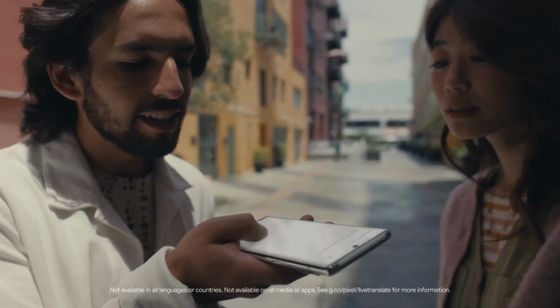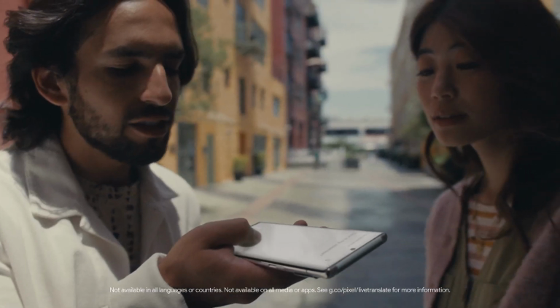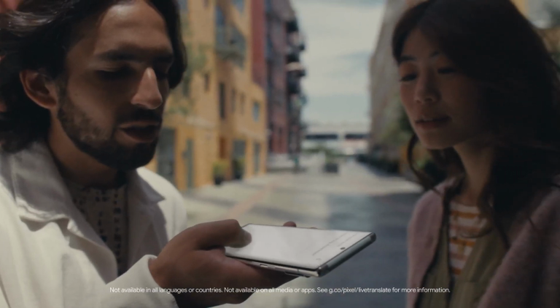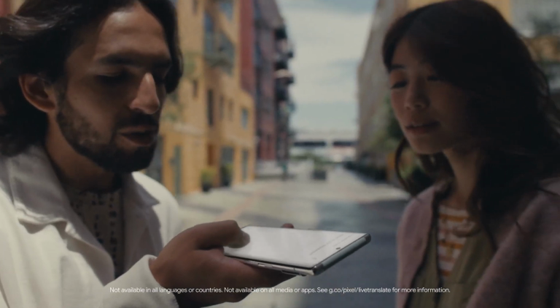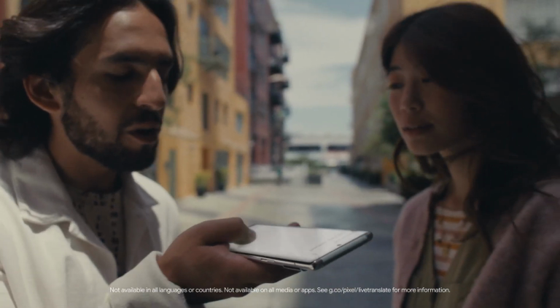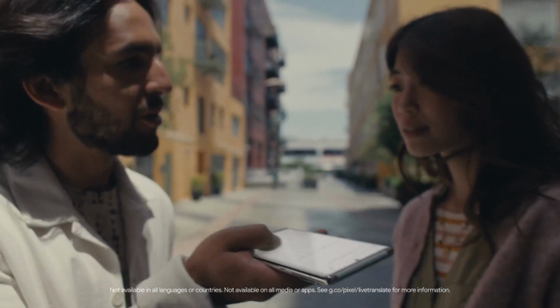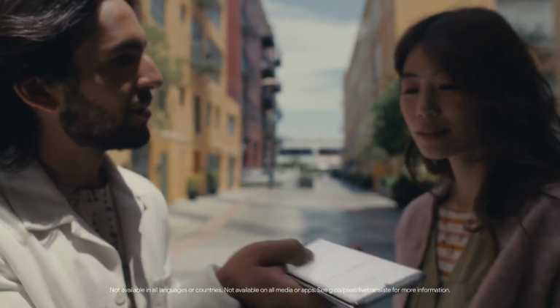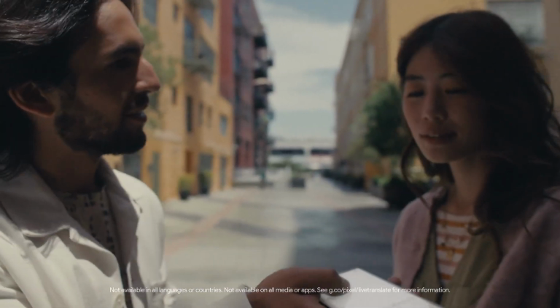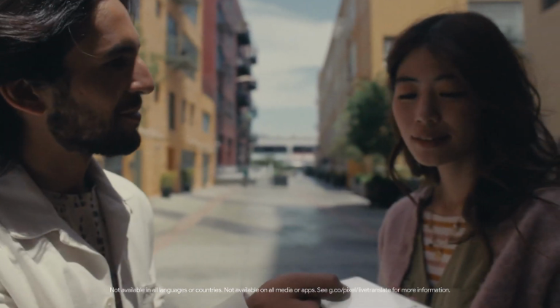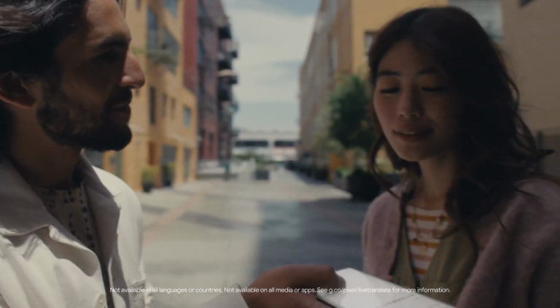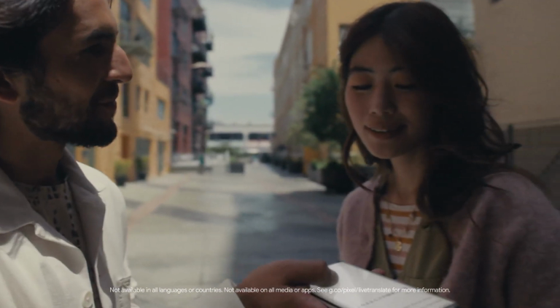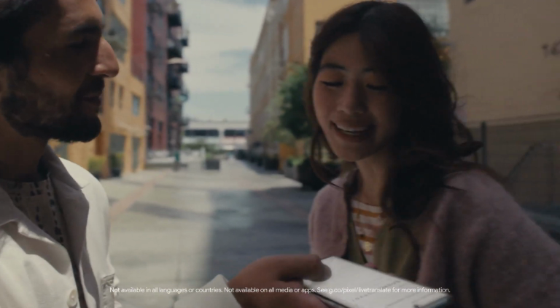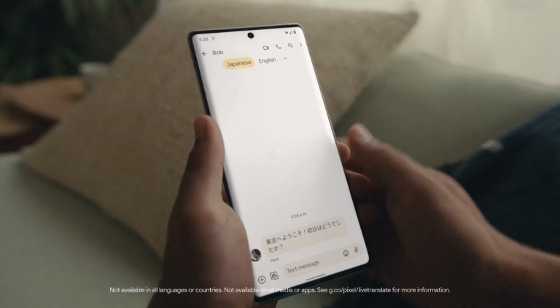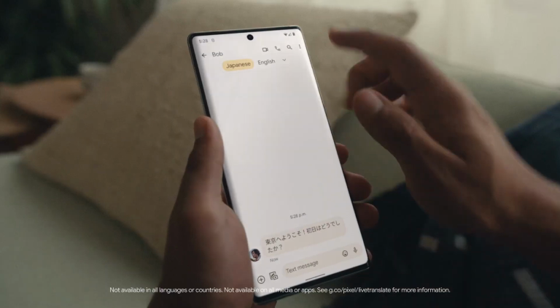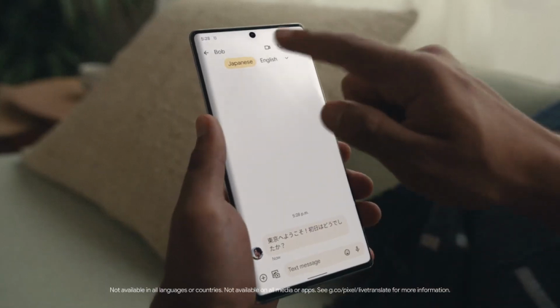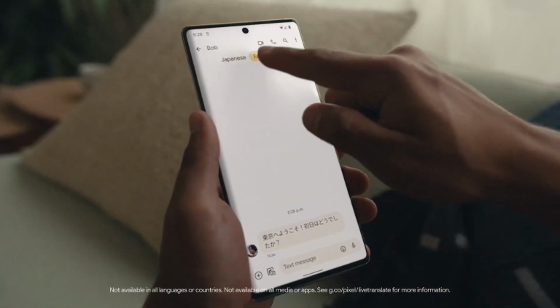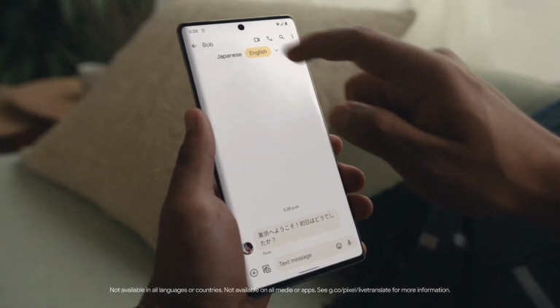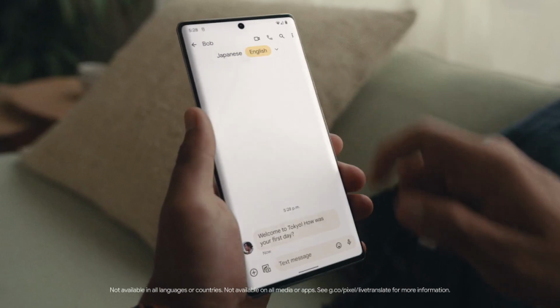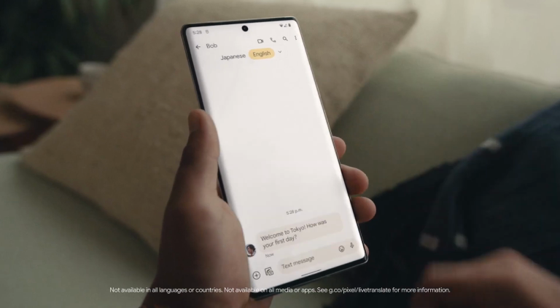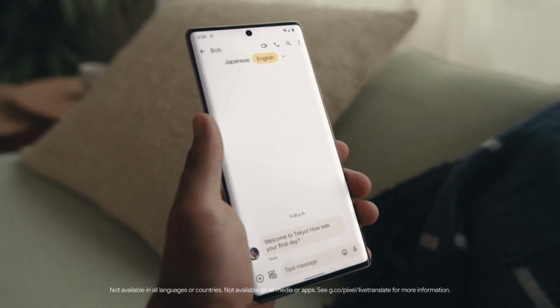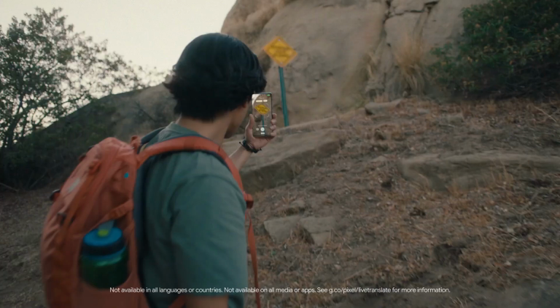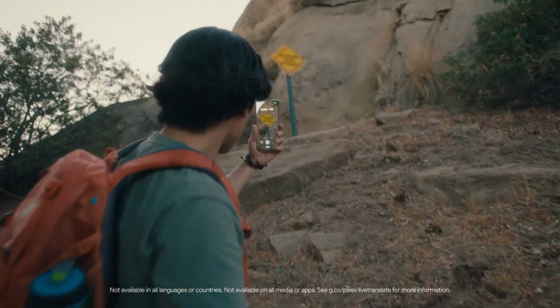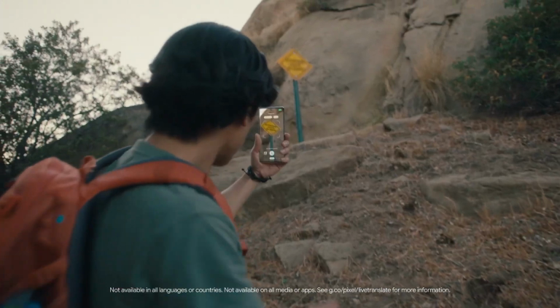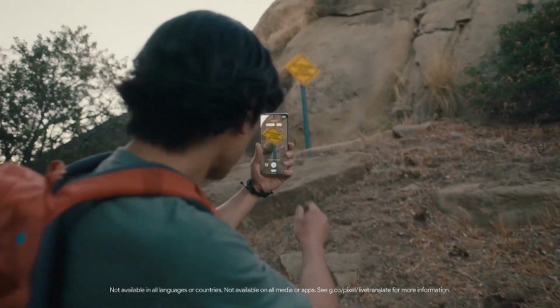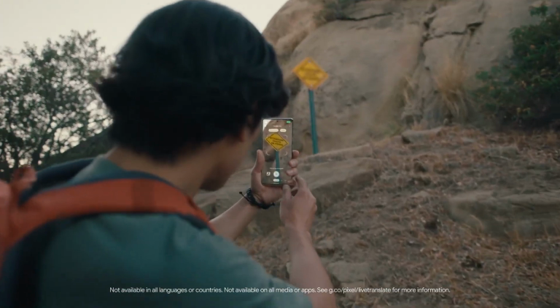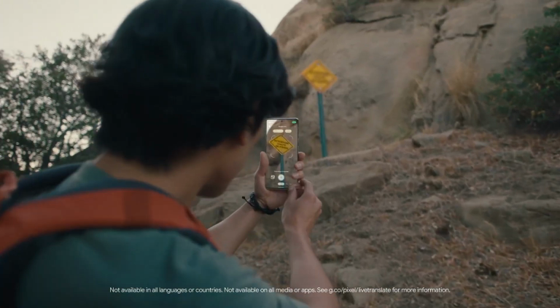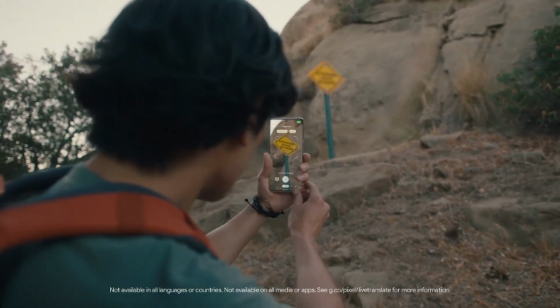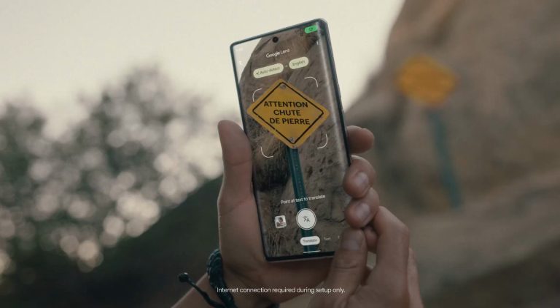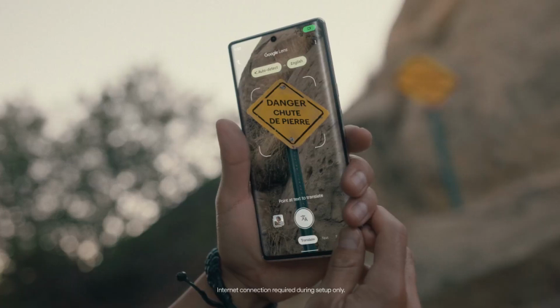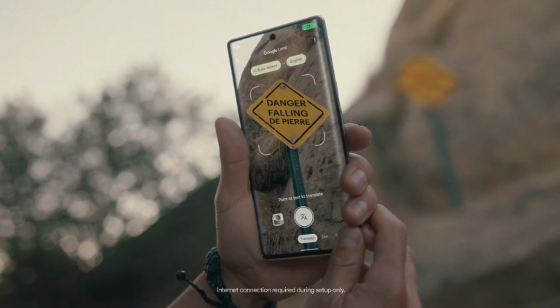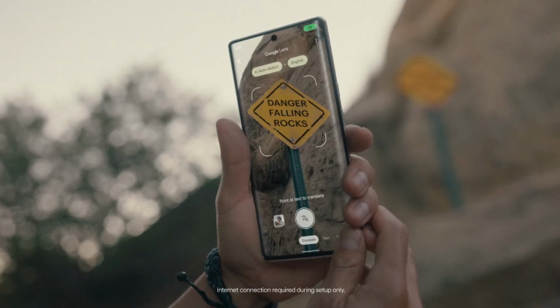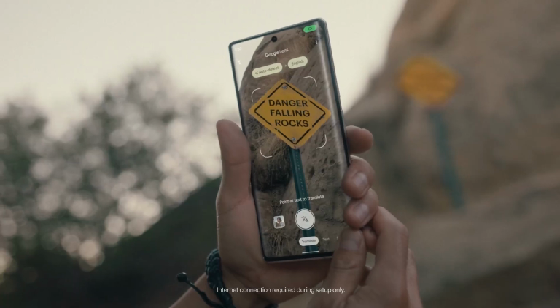Live Translate translates conversations, messages, and pictures, even without internet.